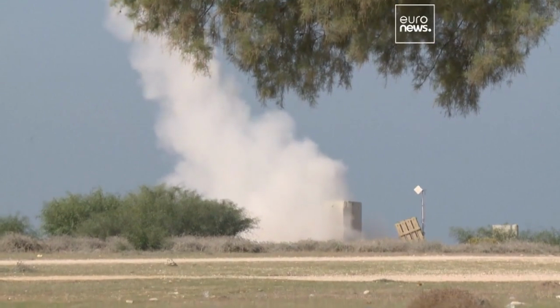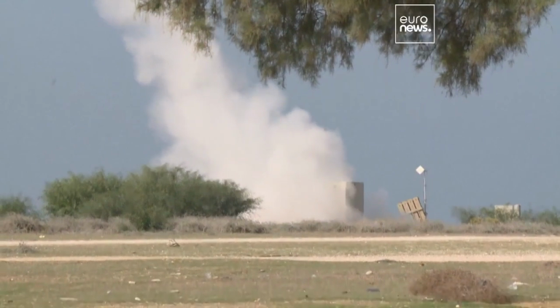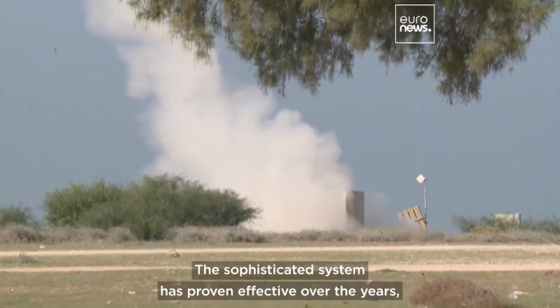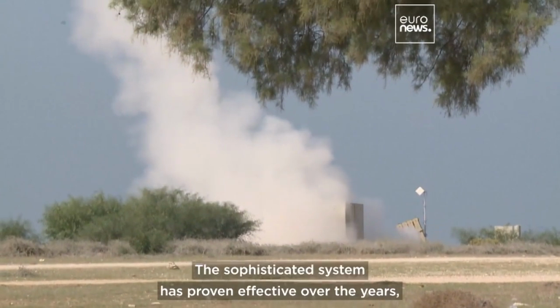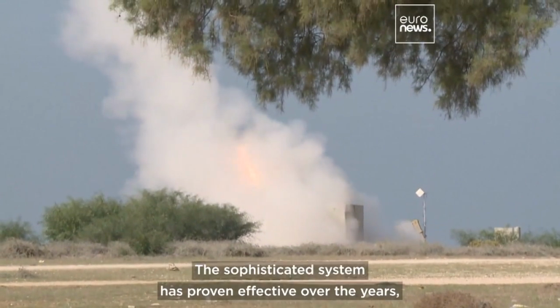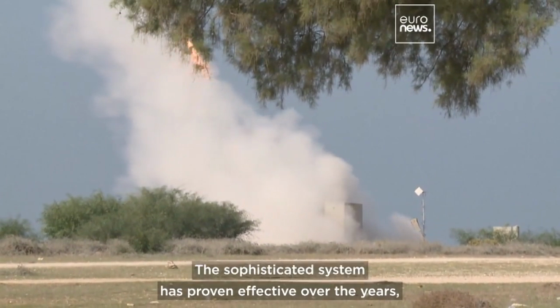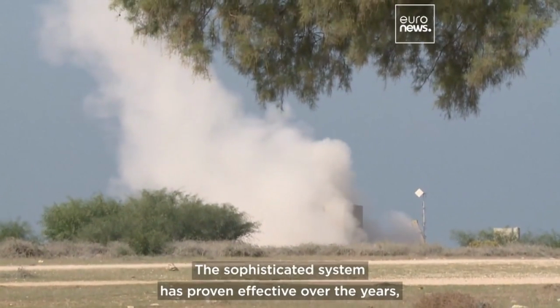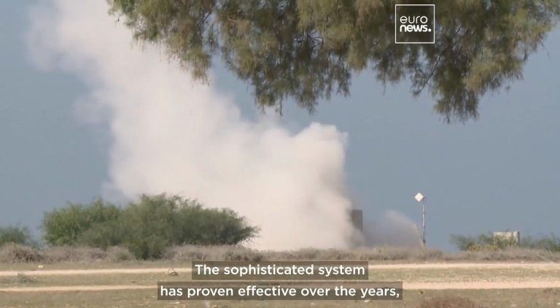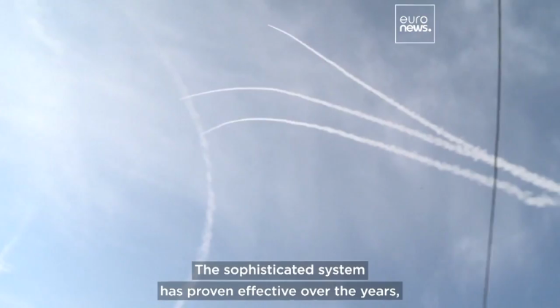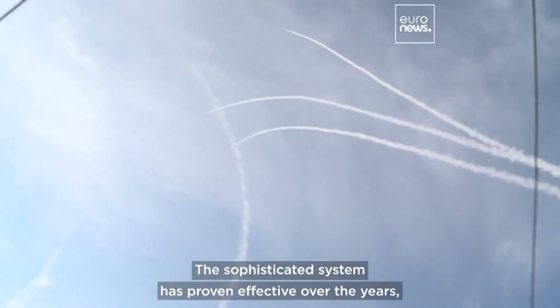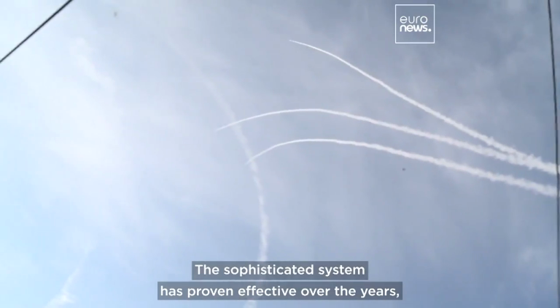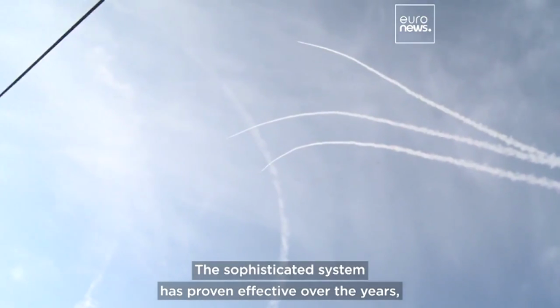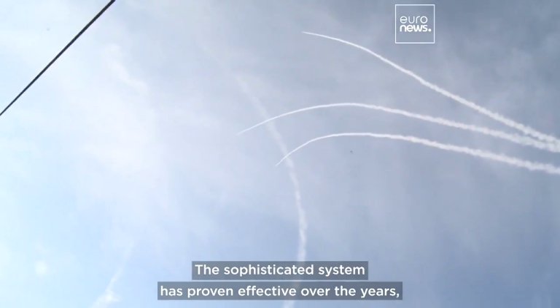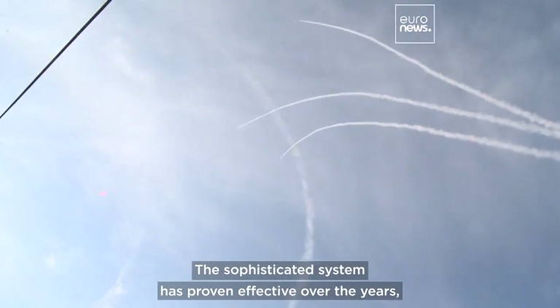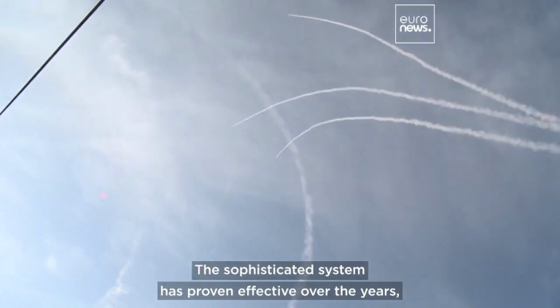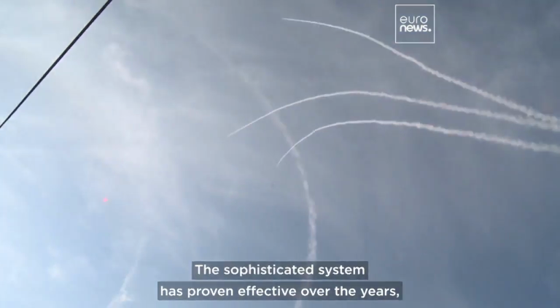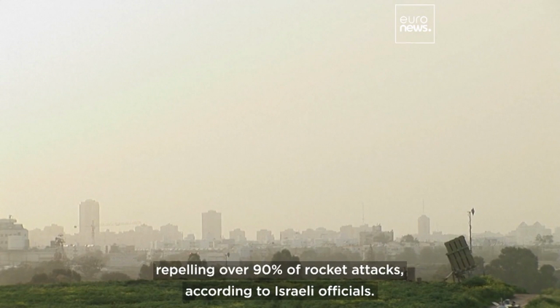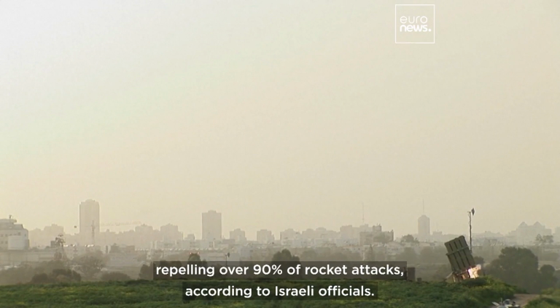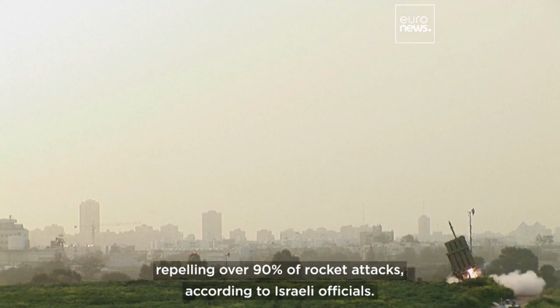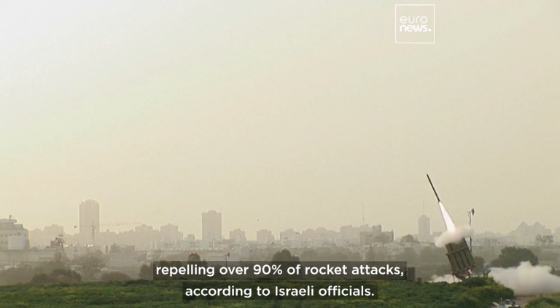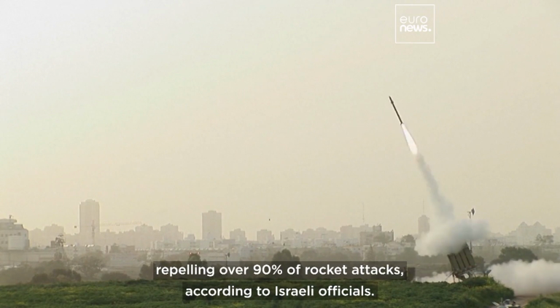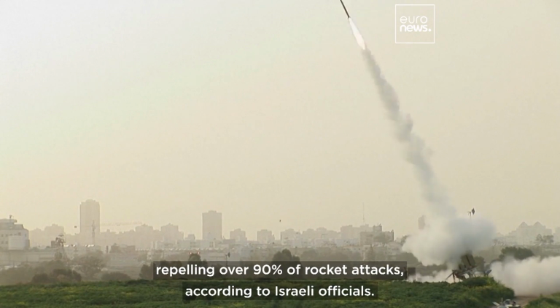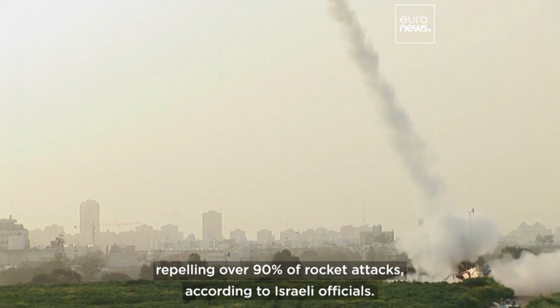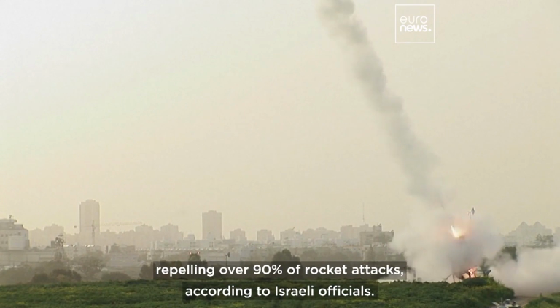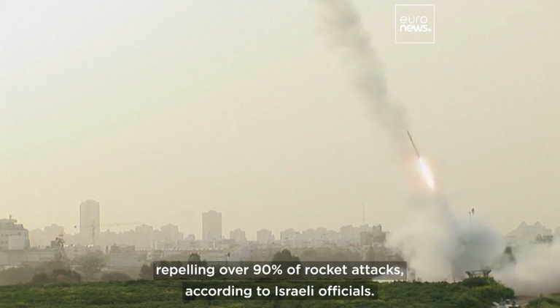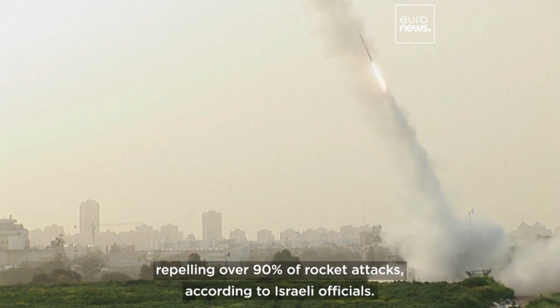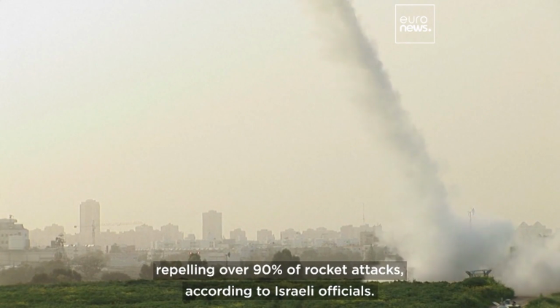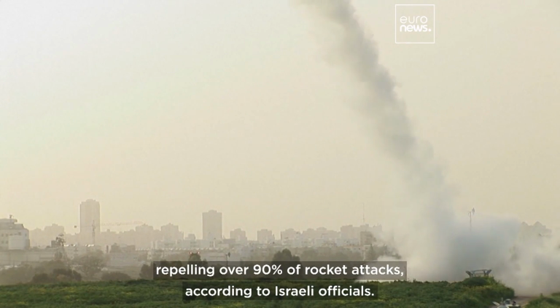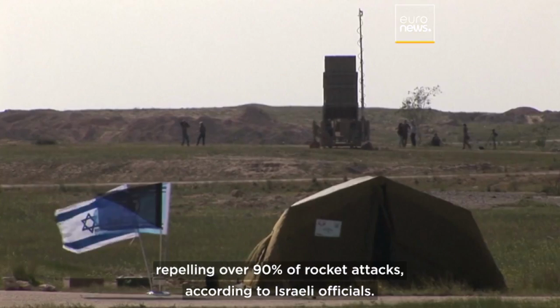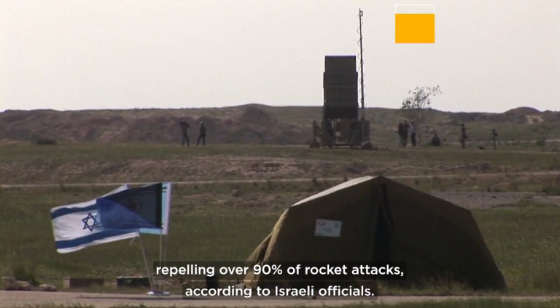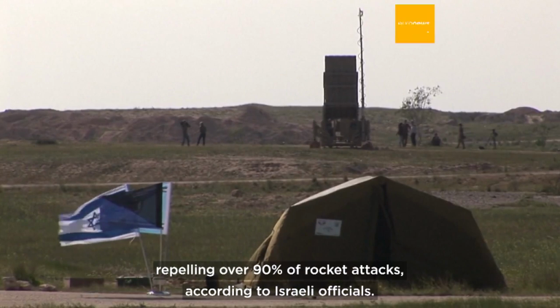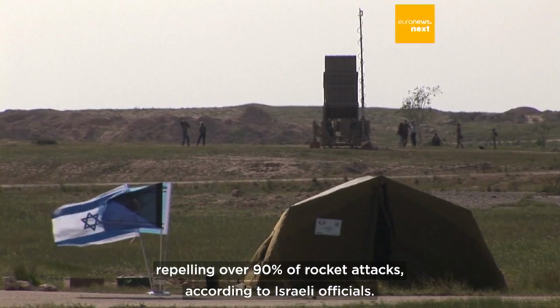The sophisticated system has proven effective over the years, repelling over 90% of rocket attacks, according to Israeli officials.